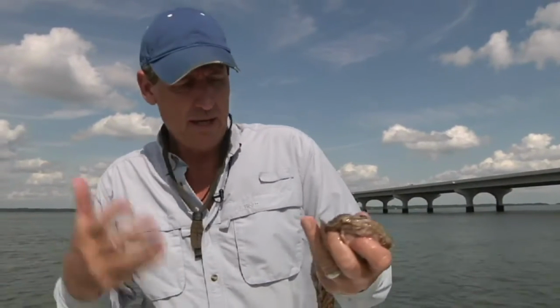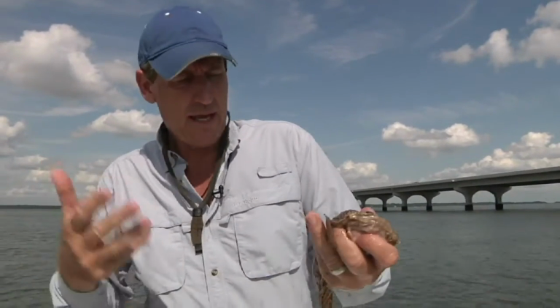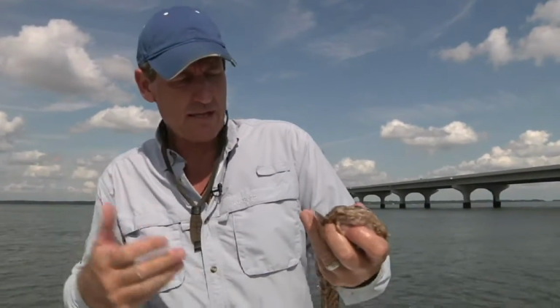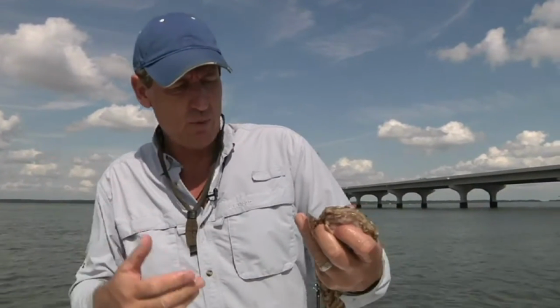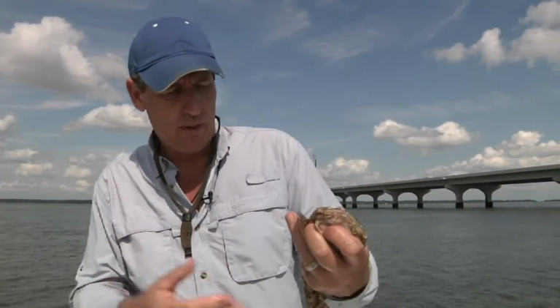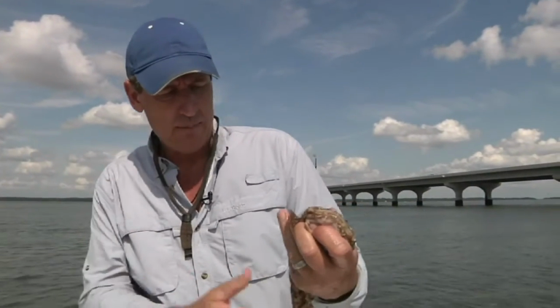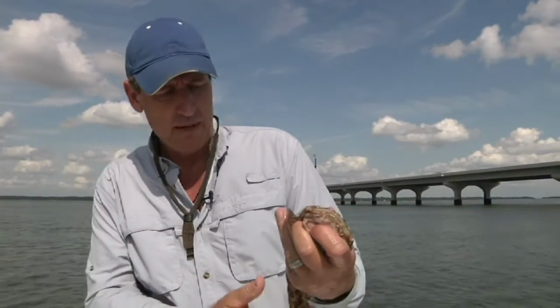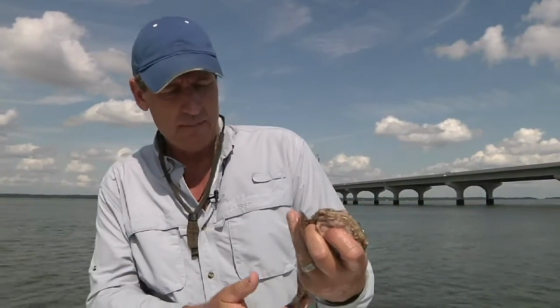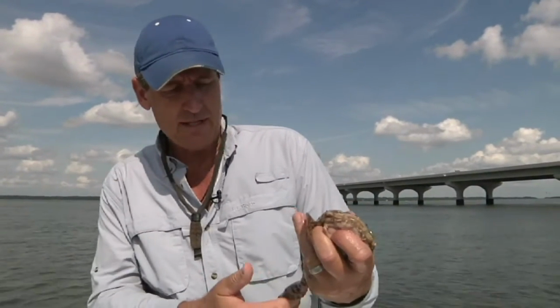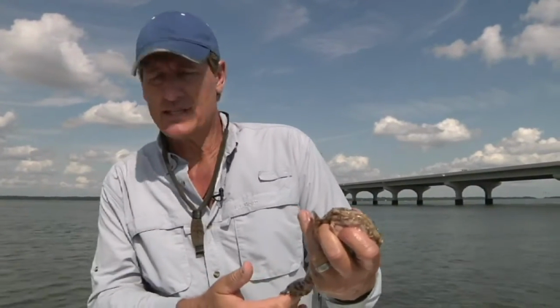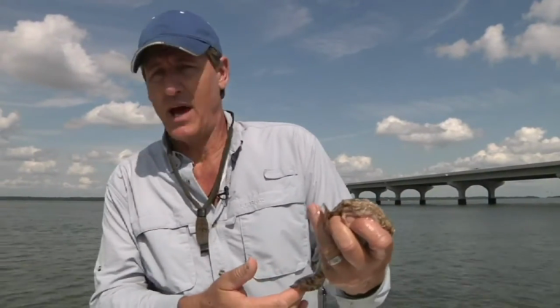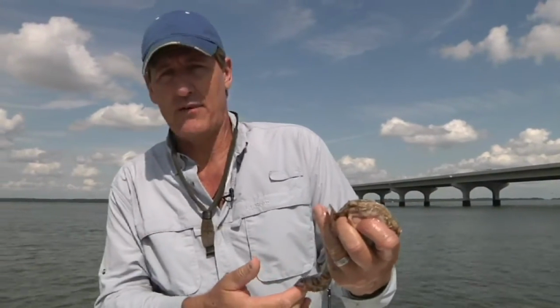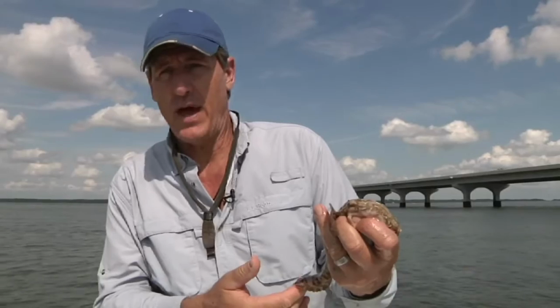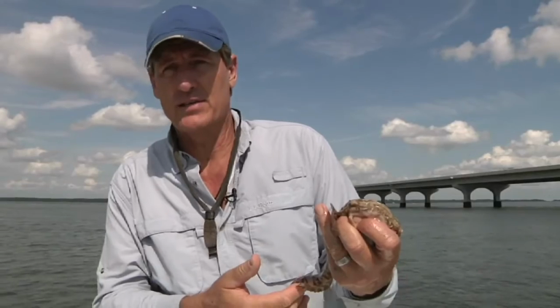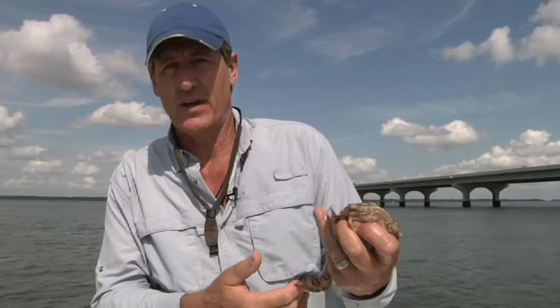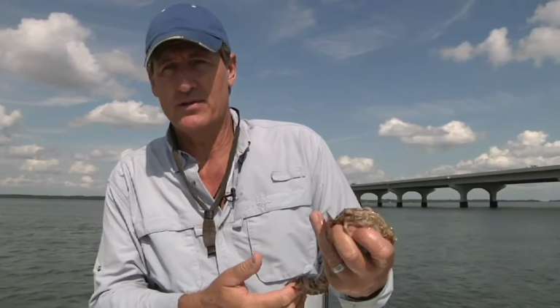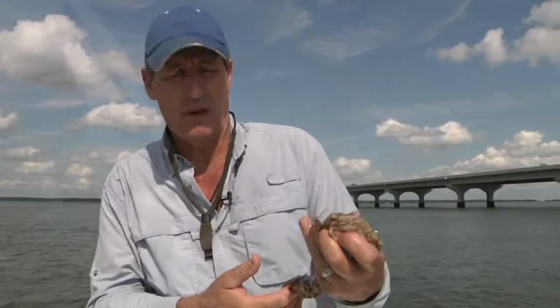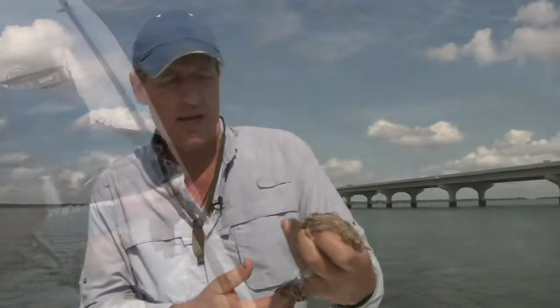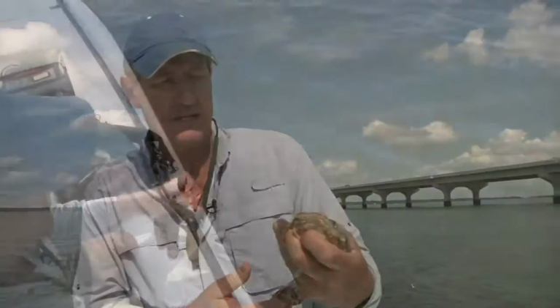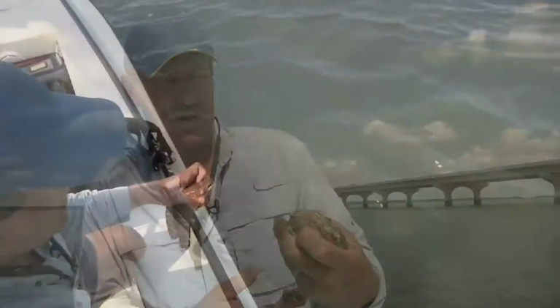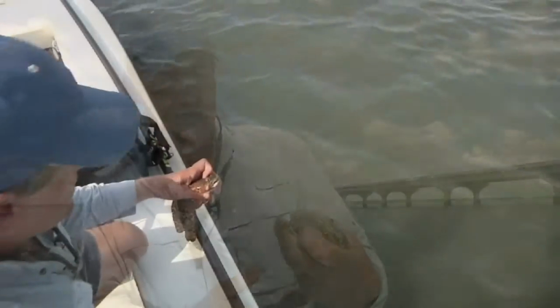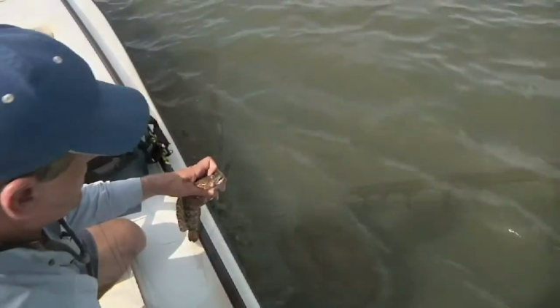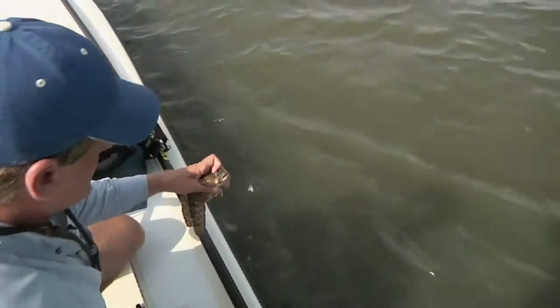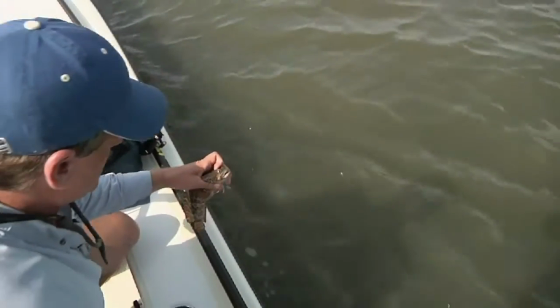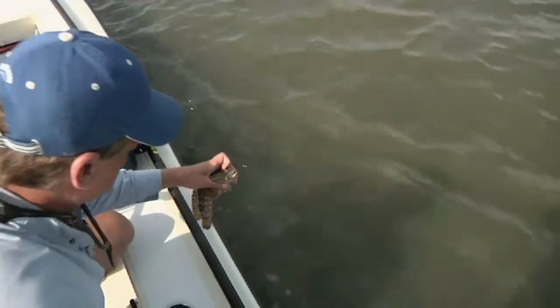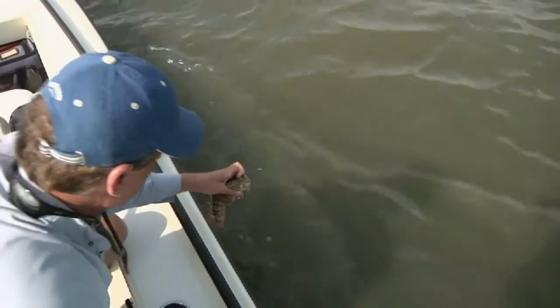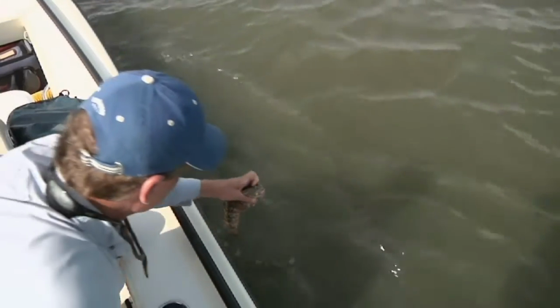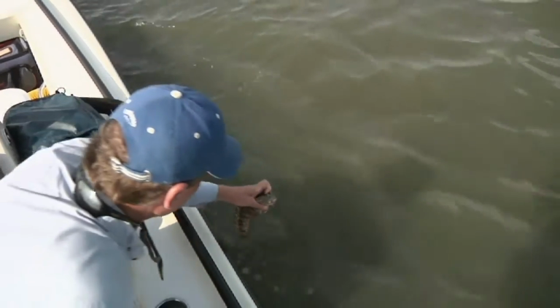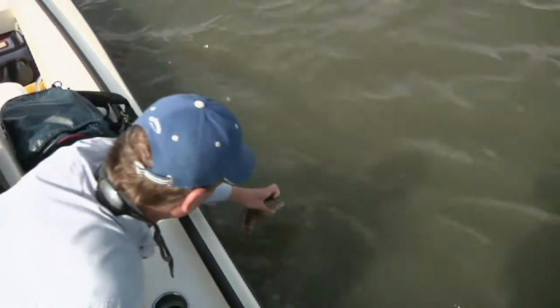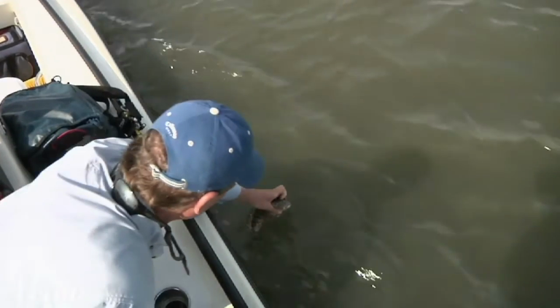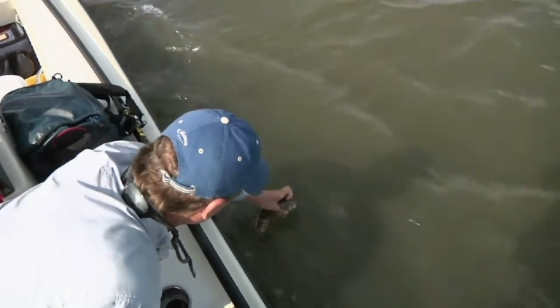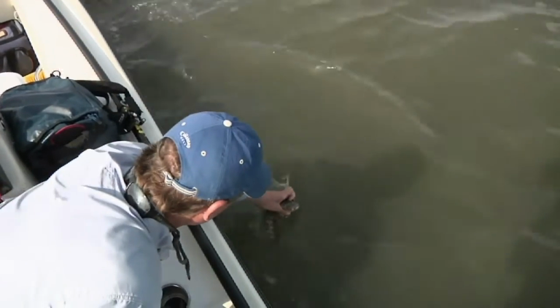He can swim, but this is not a fast fish by any stretch. We'll pop this guy back in and let him go.